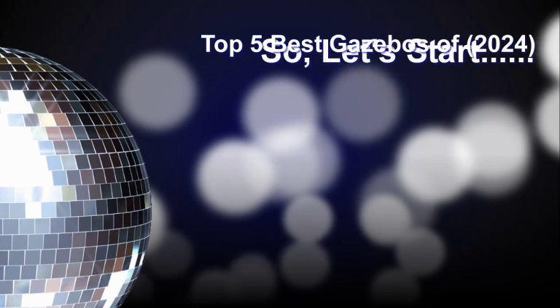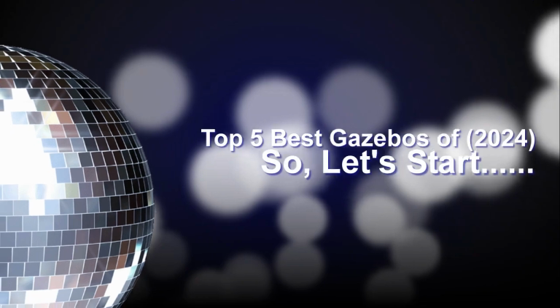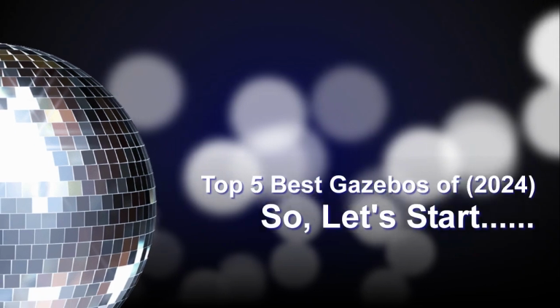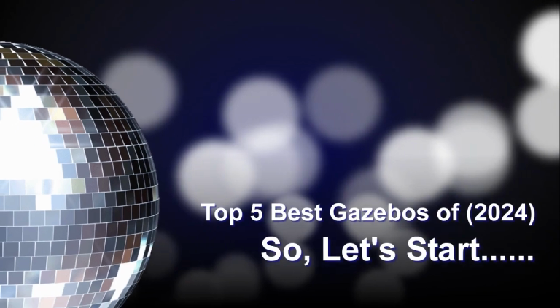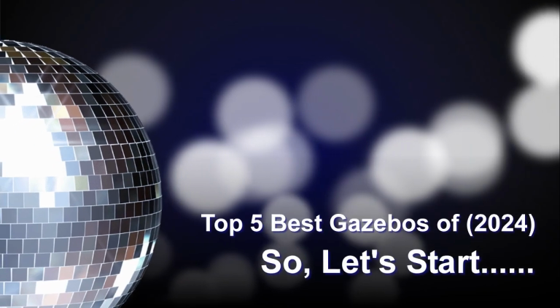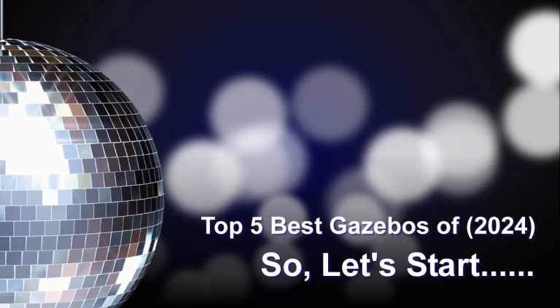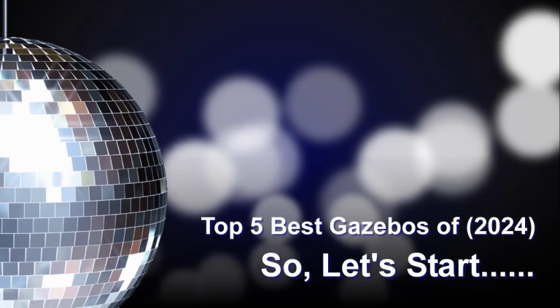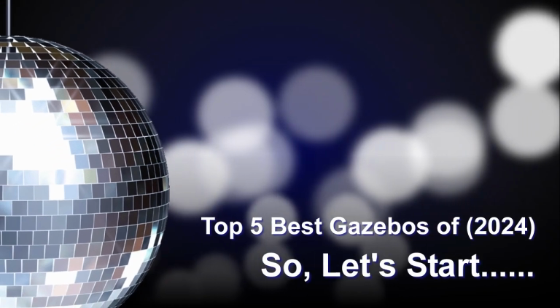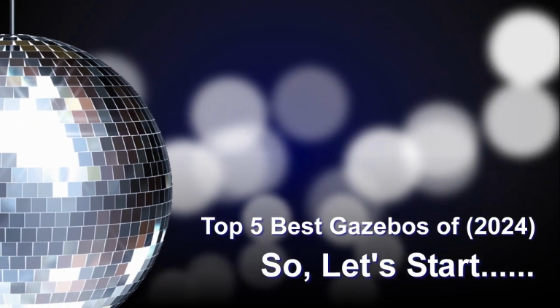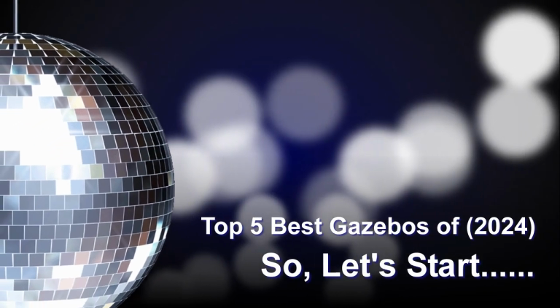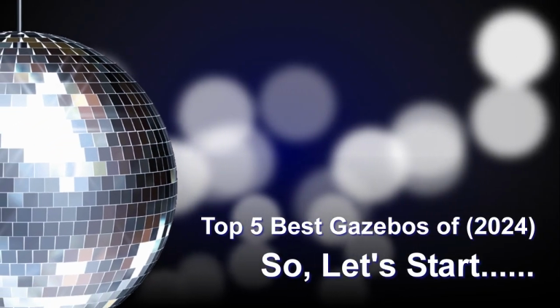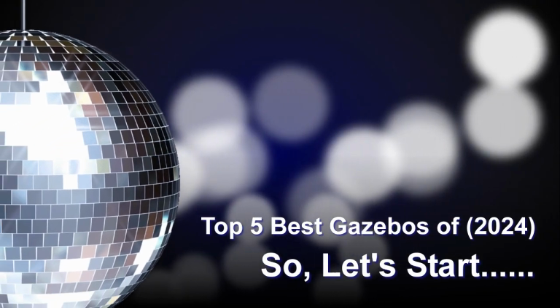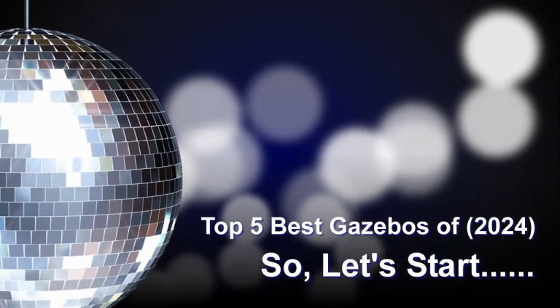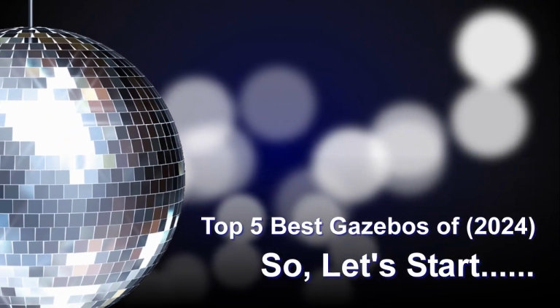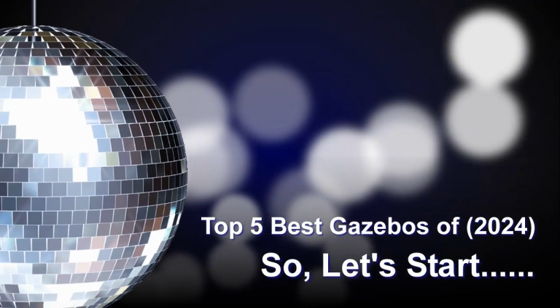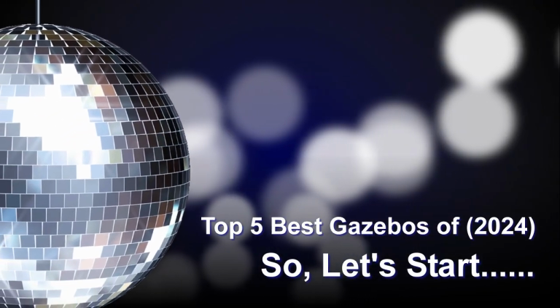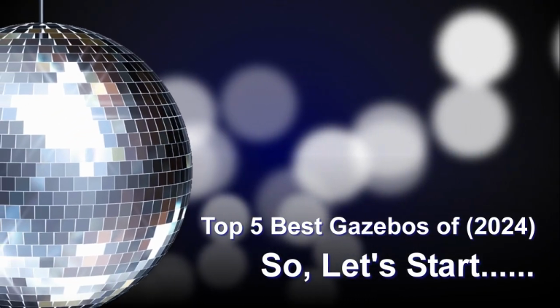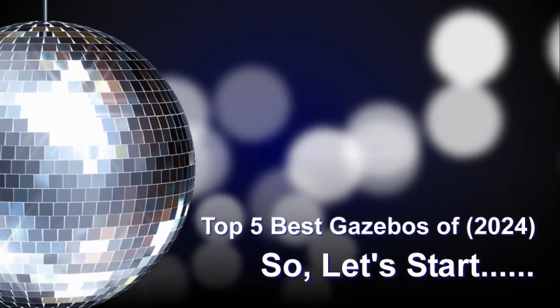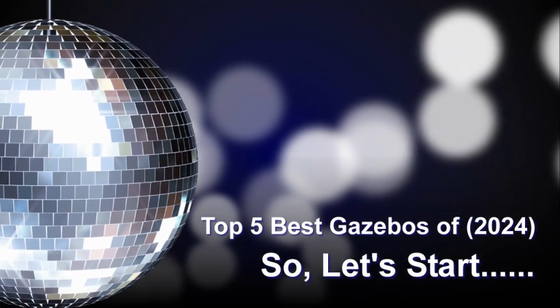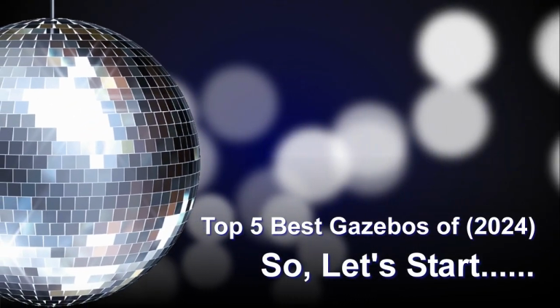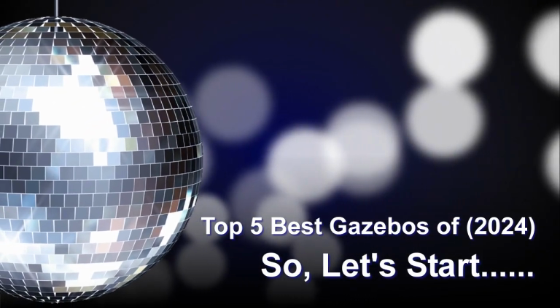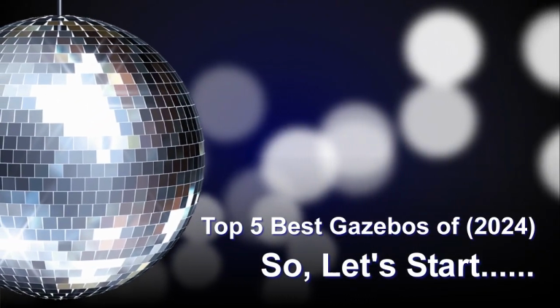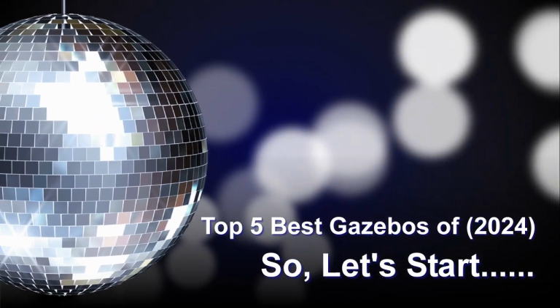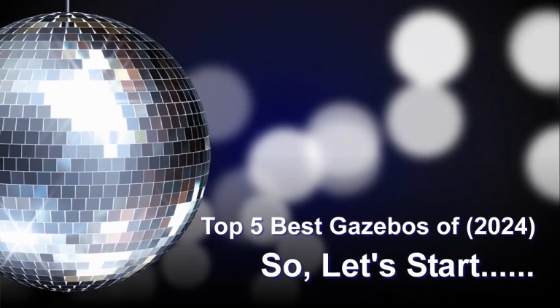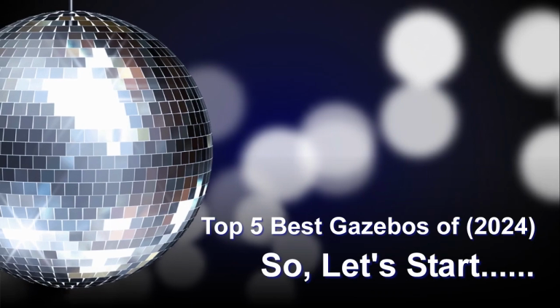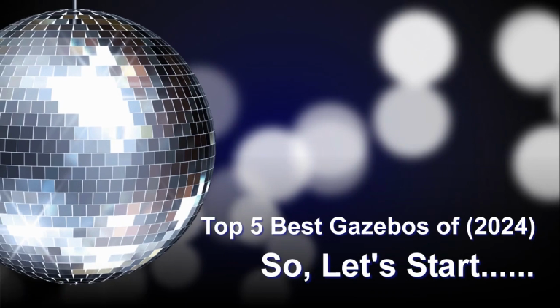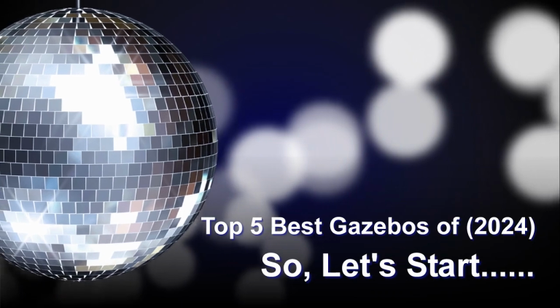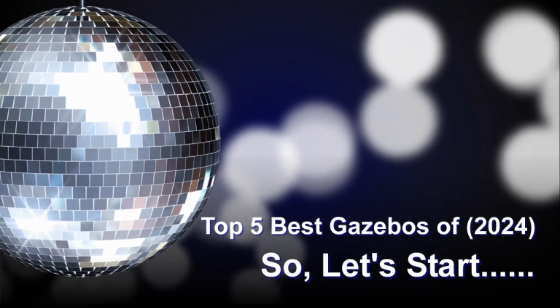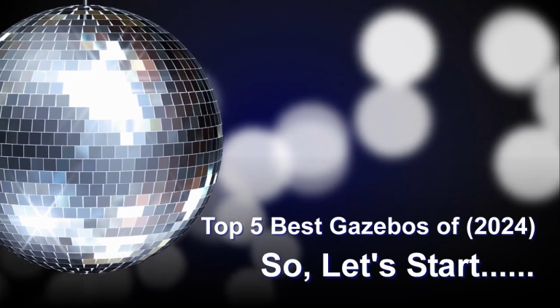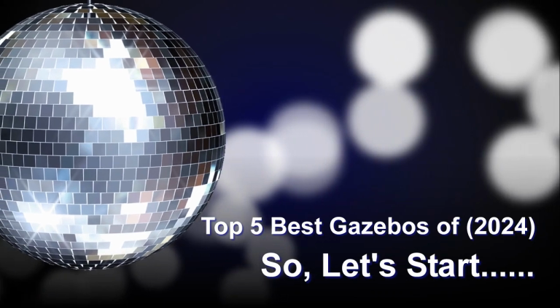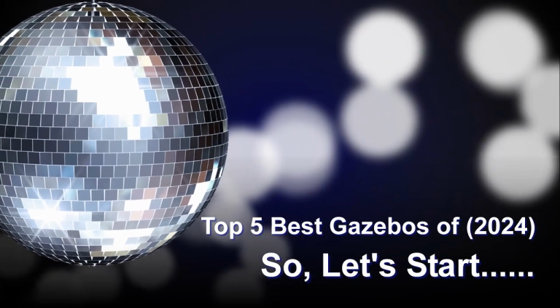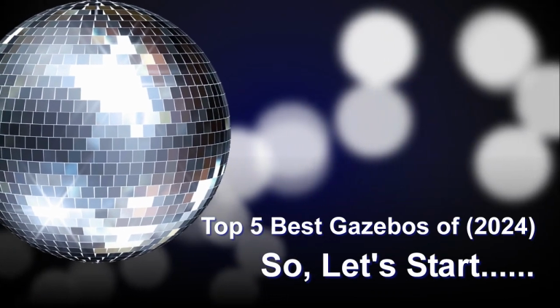In this video, I will share with you the Top 5 Best Gazebos of 2024. So, let's start.